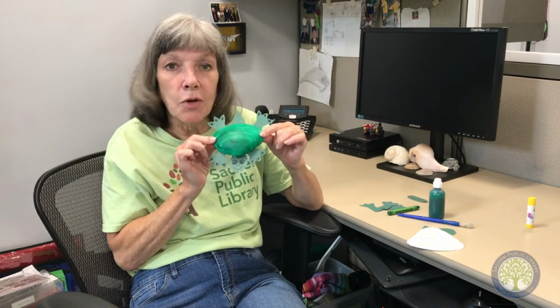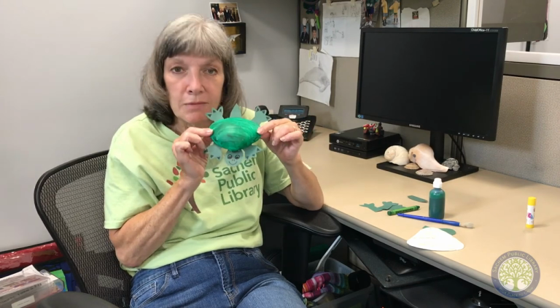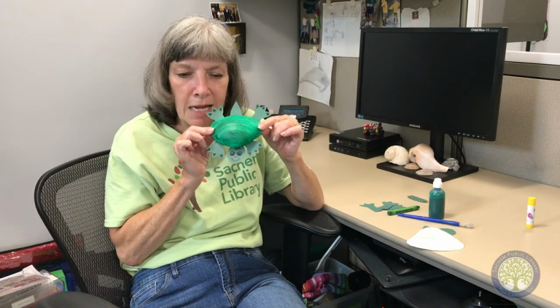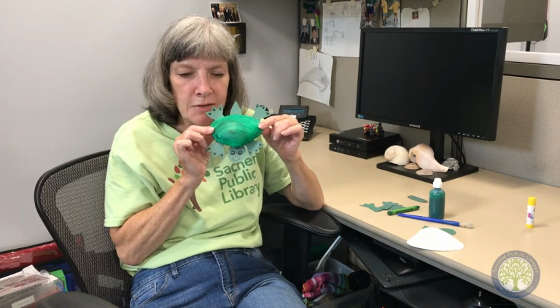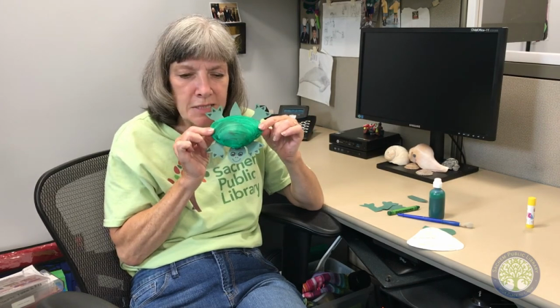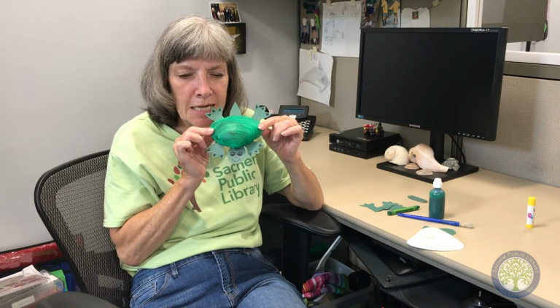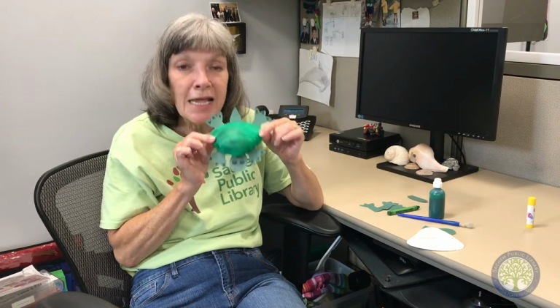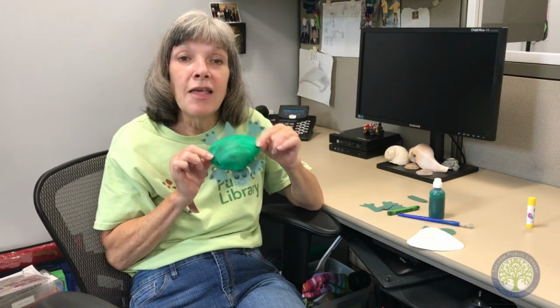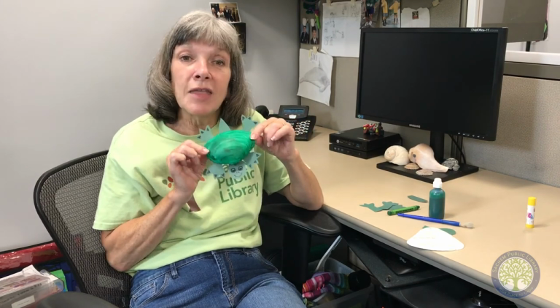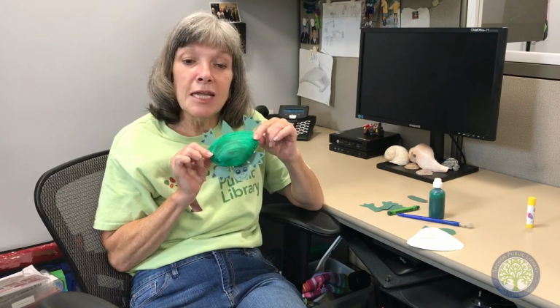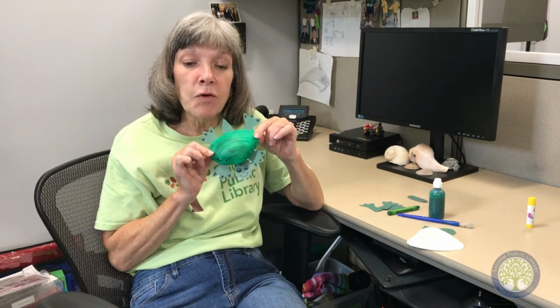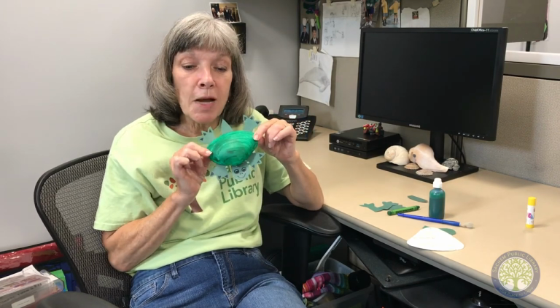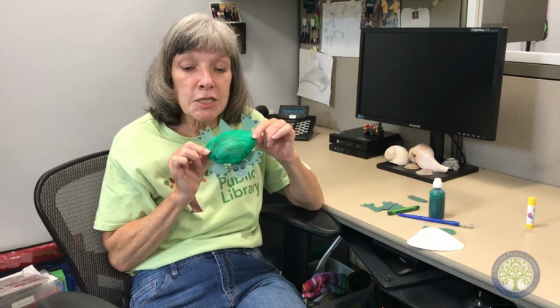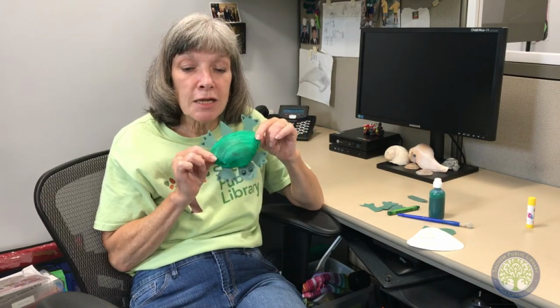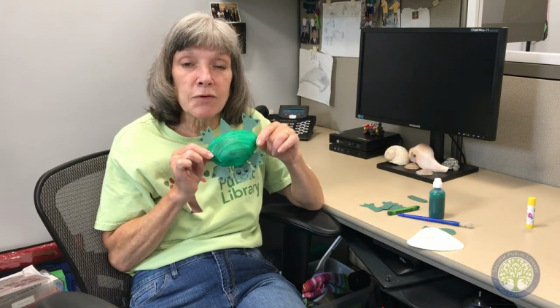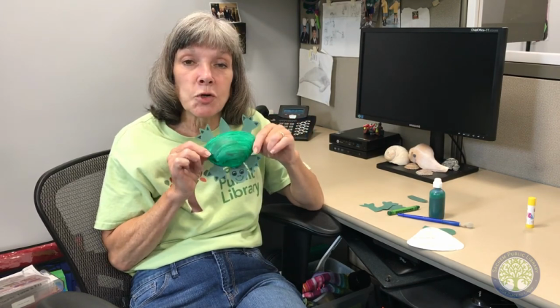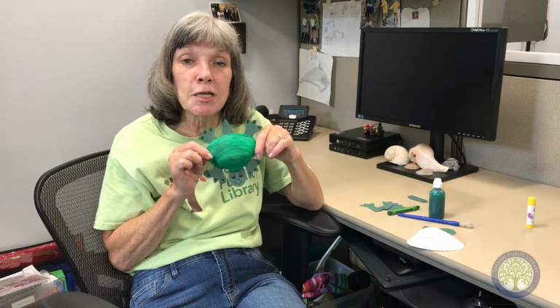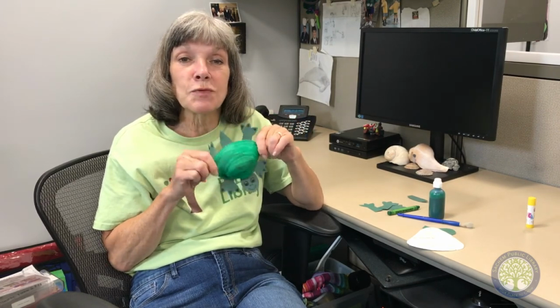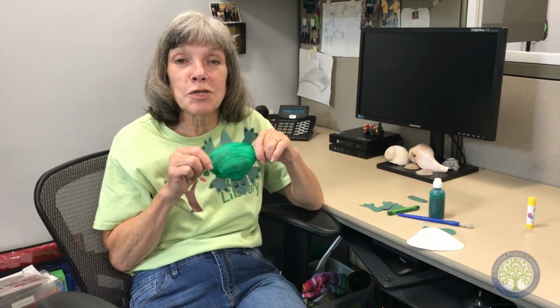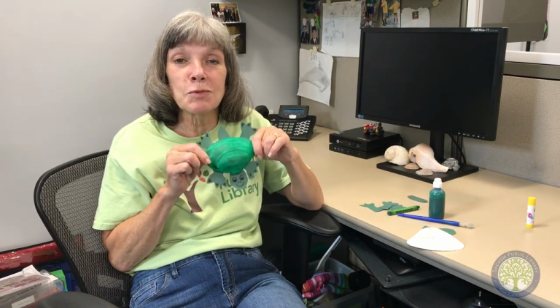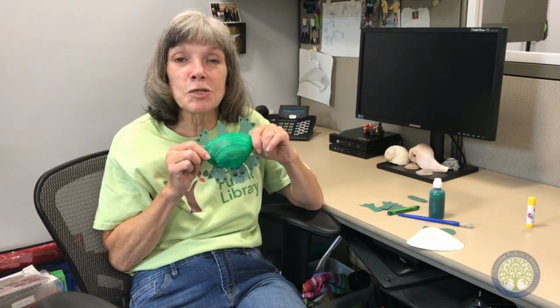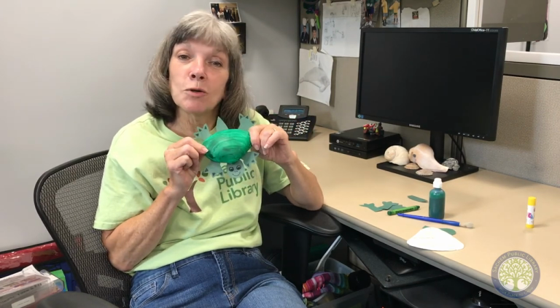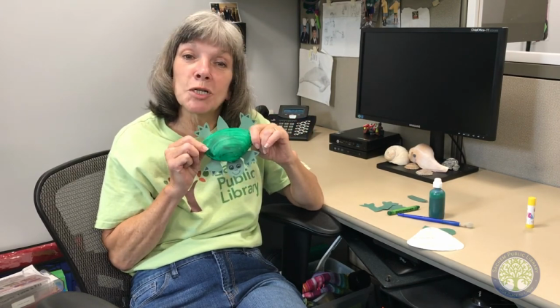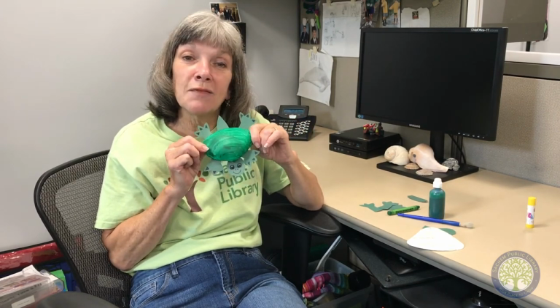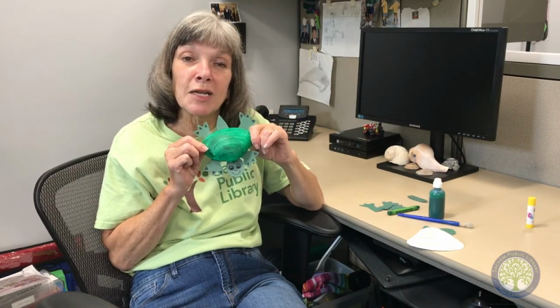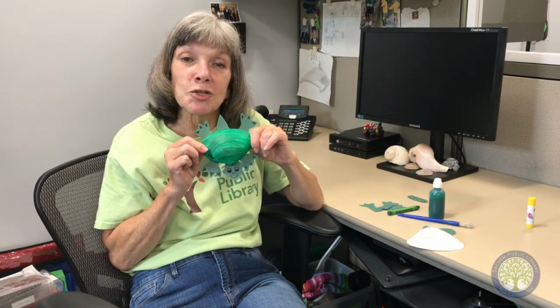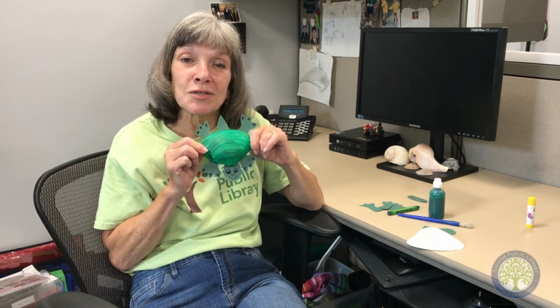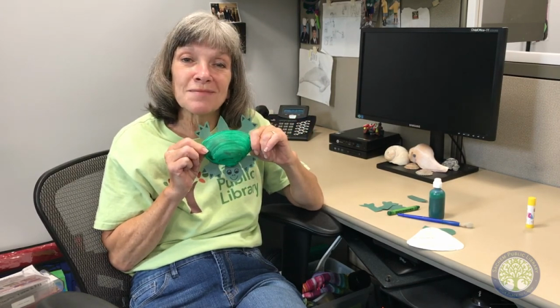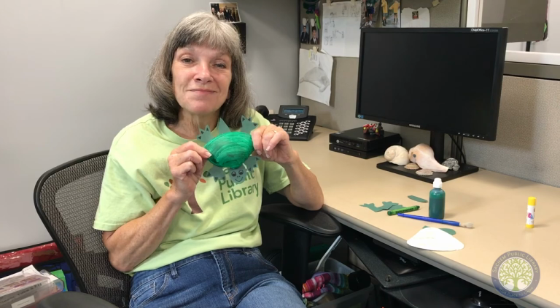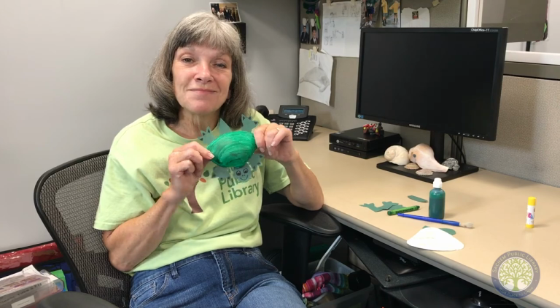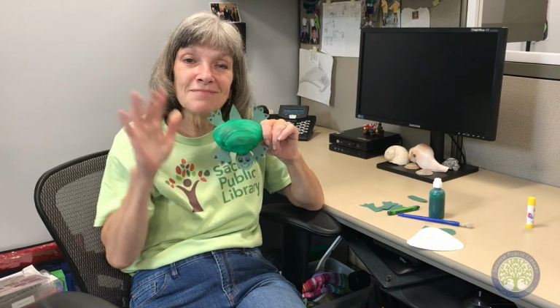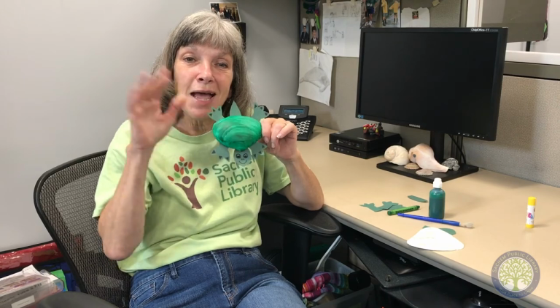So here's Tiny. Thank you for watching and for joining us for this week's Ocean Adventures. Bye!